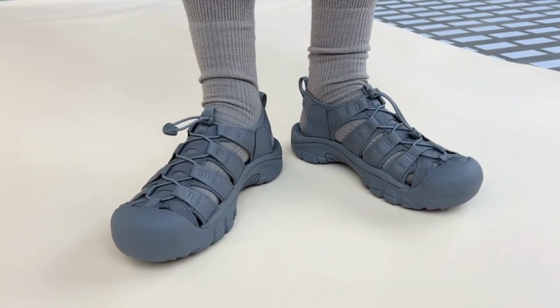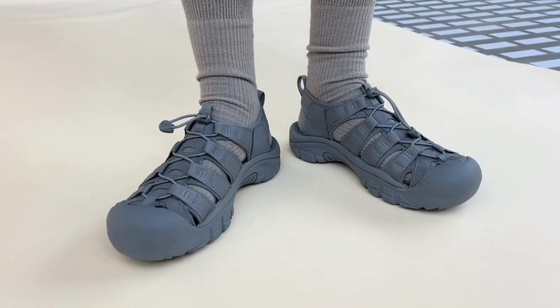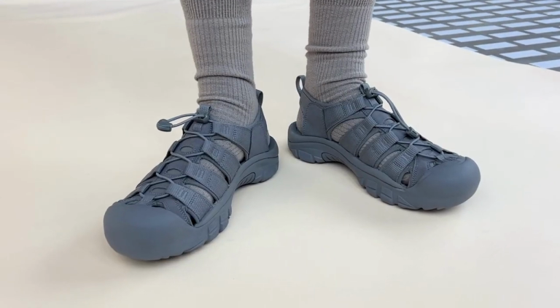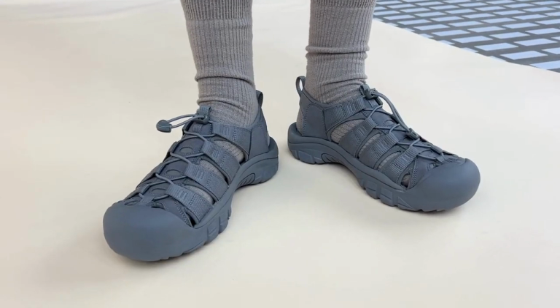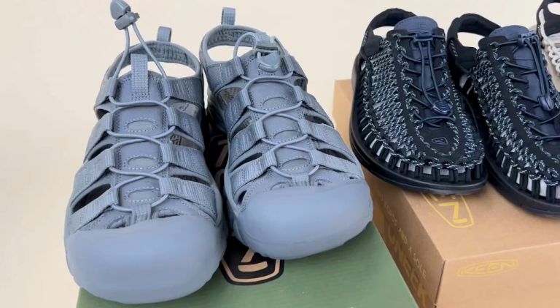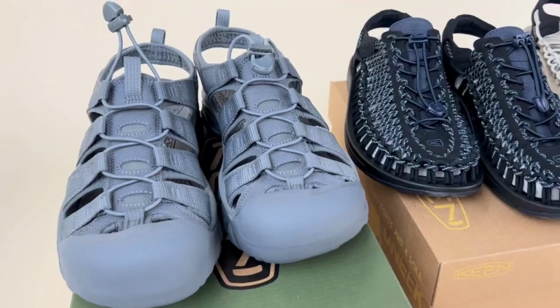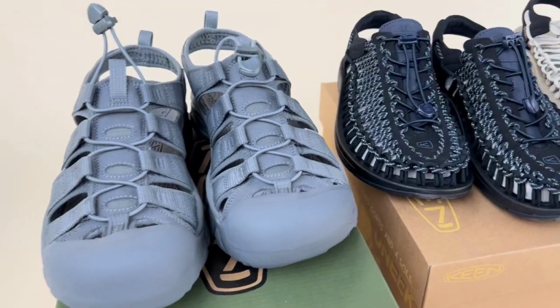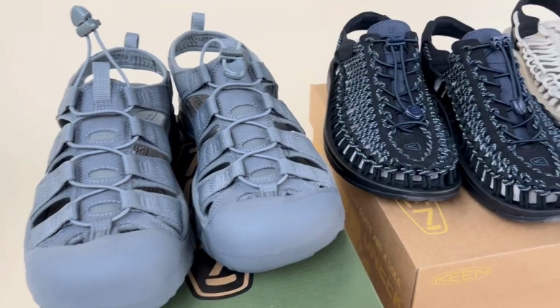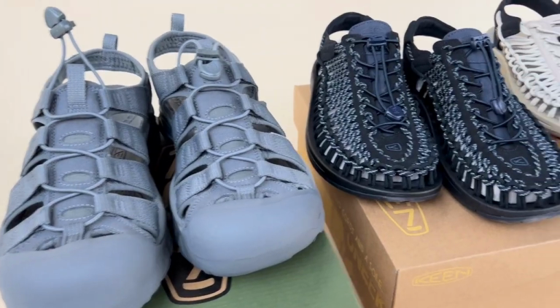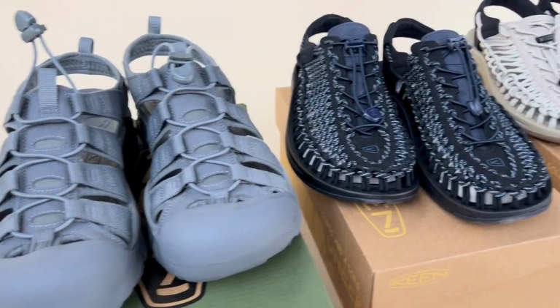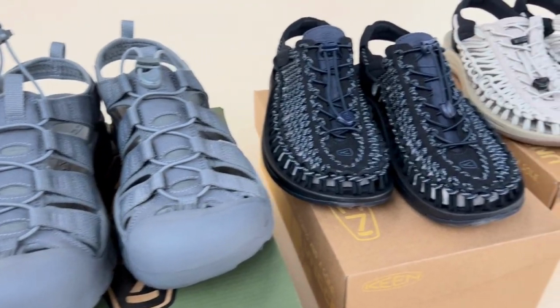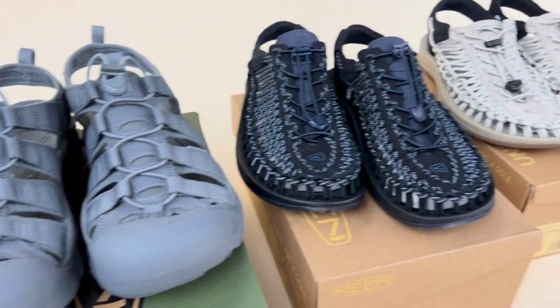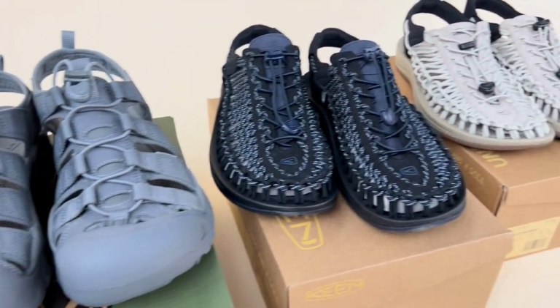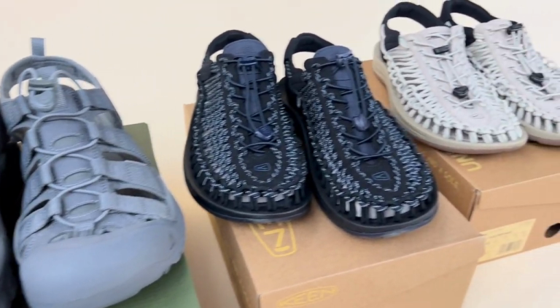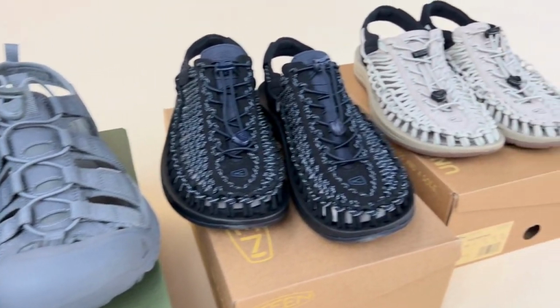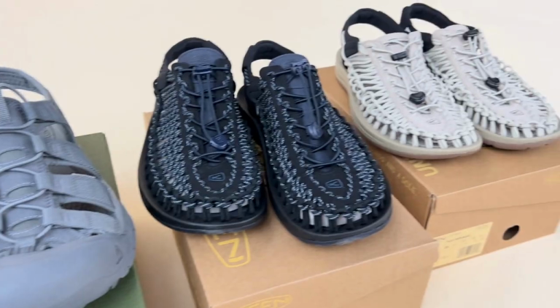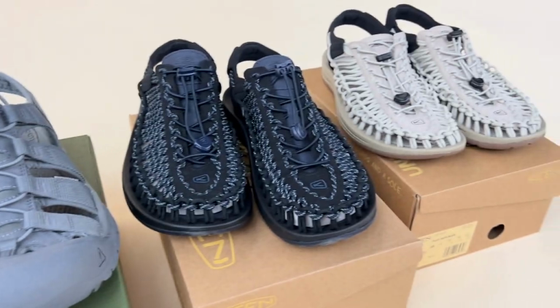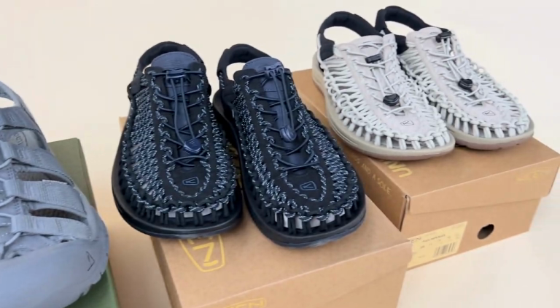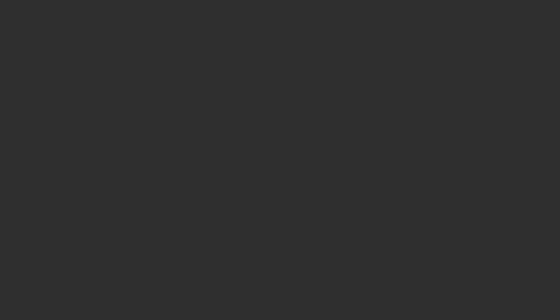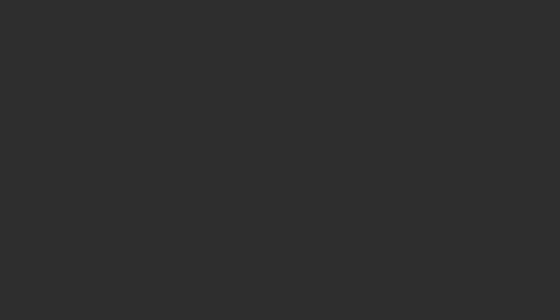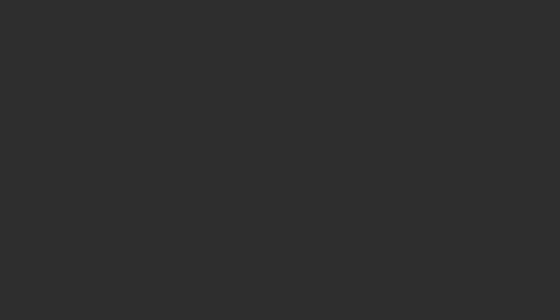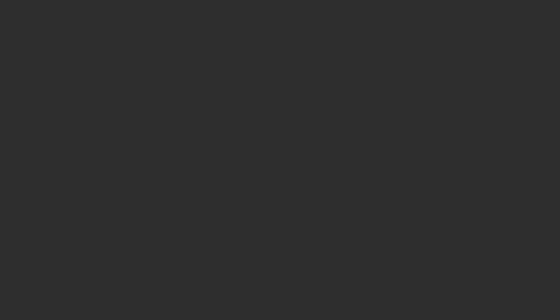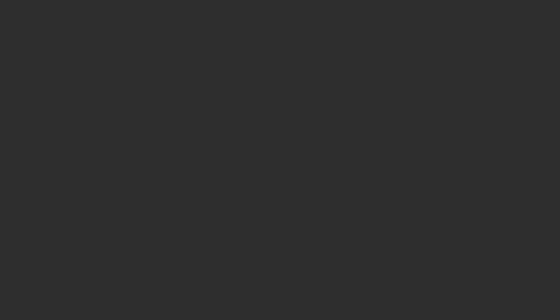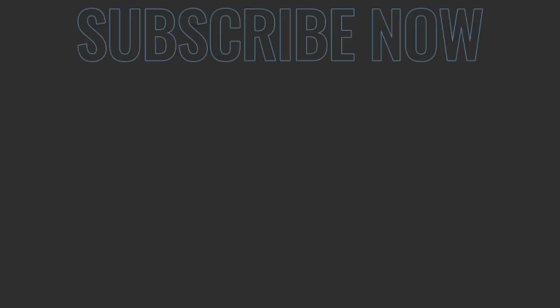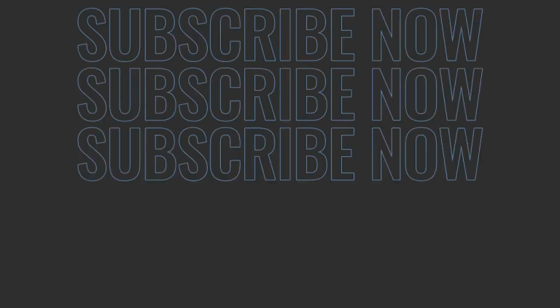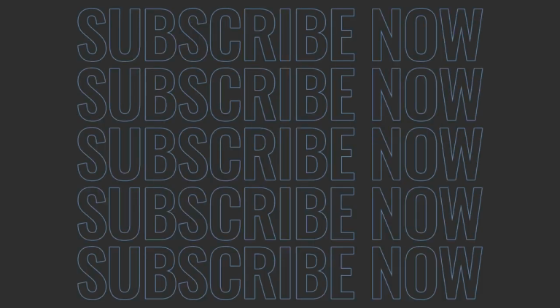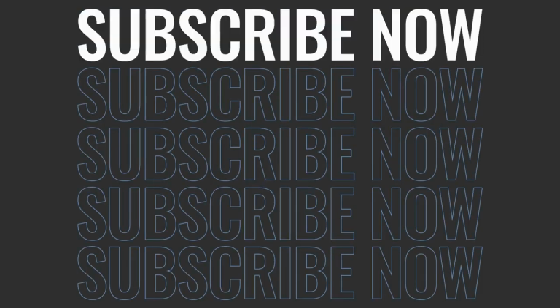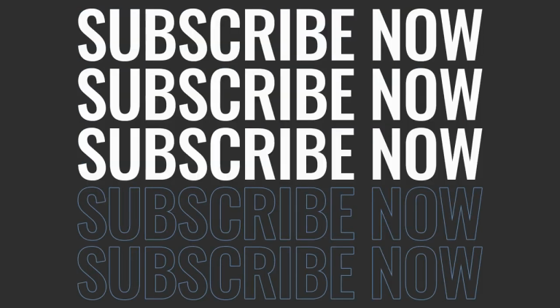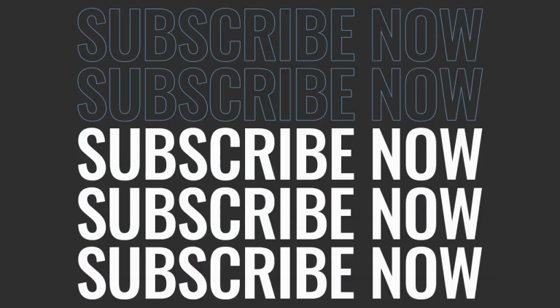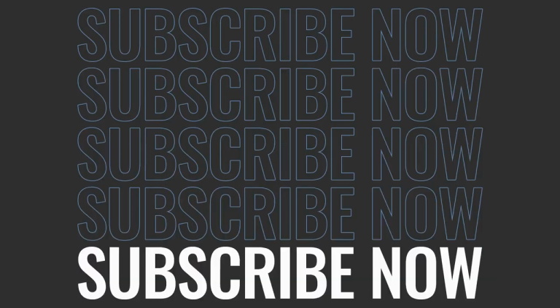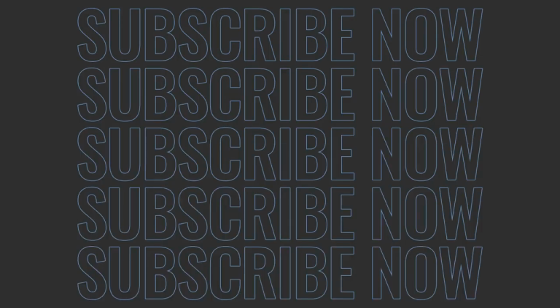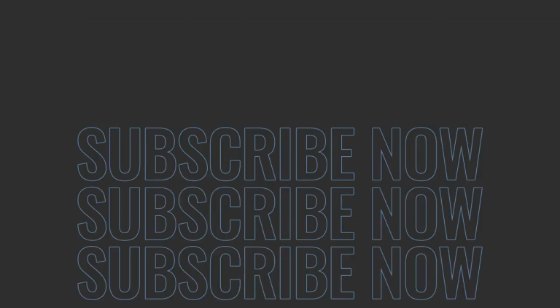Head over to Allsoles now to shop the full Keane collection. Thanks for watching — please like and subscribe to our channel.